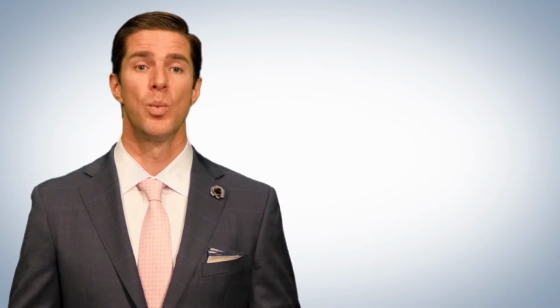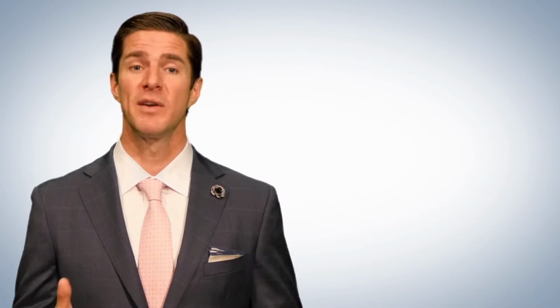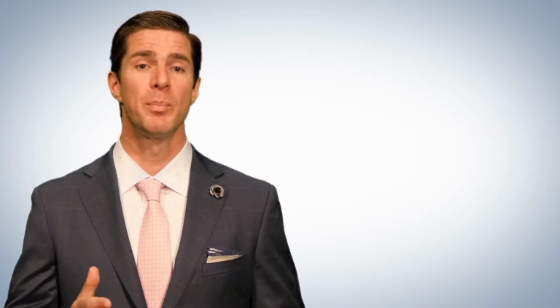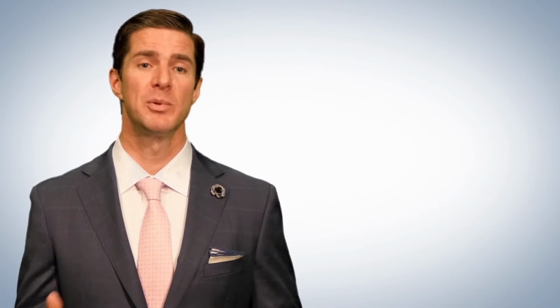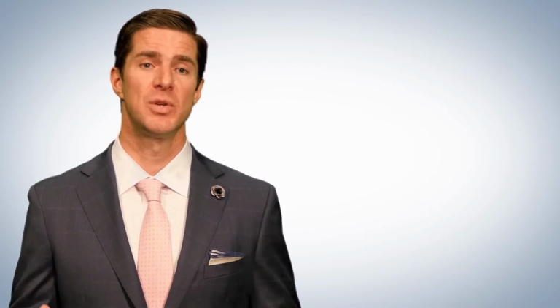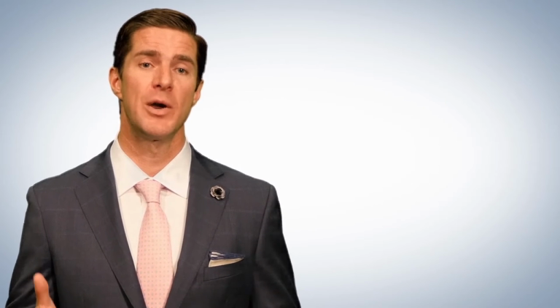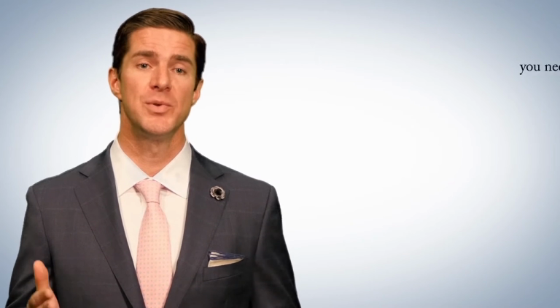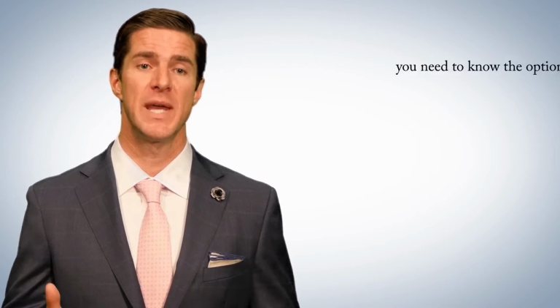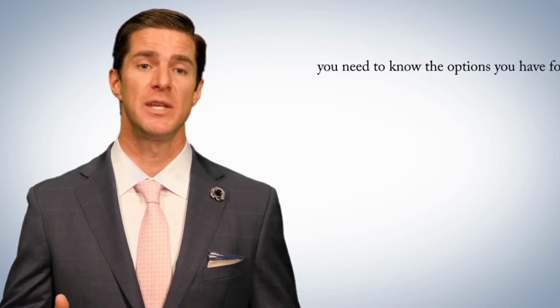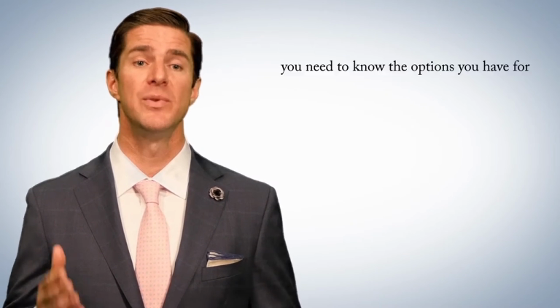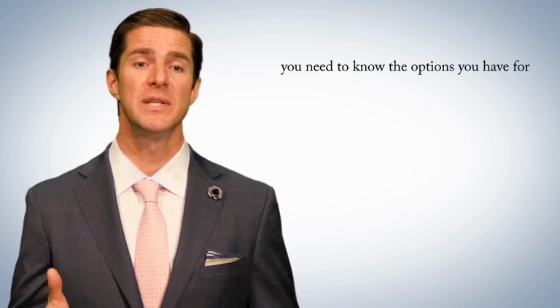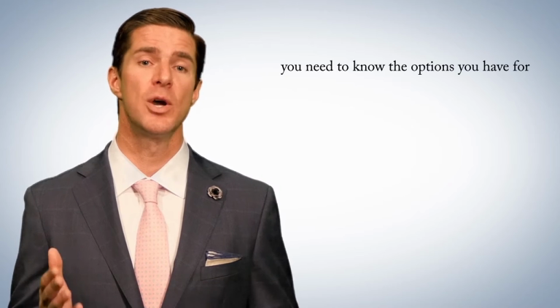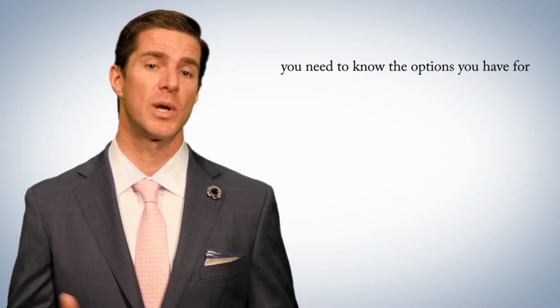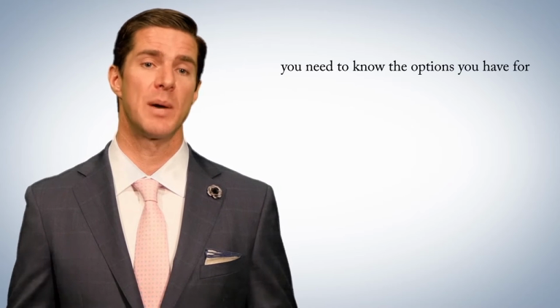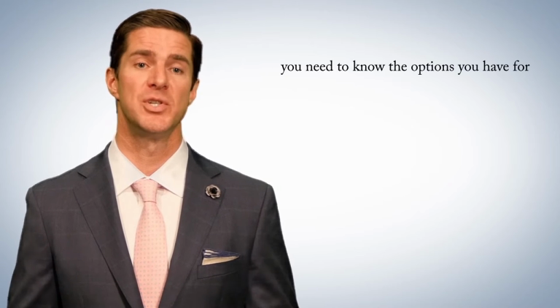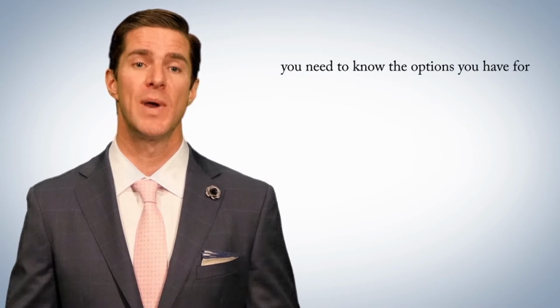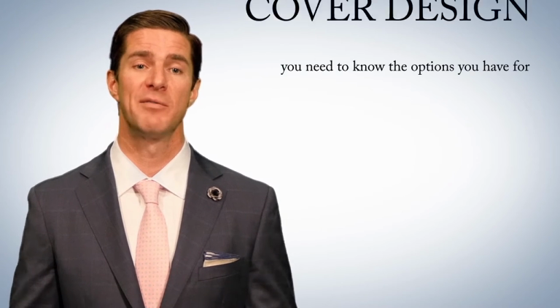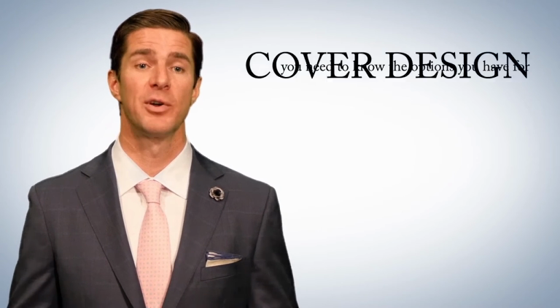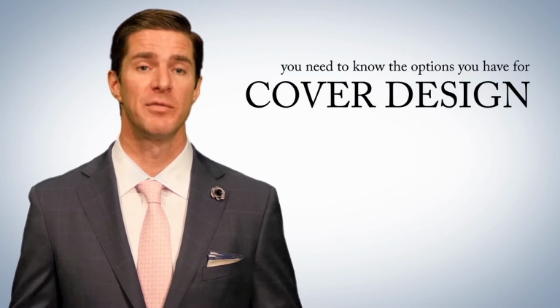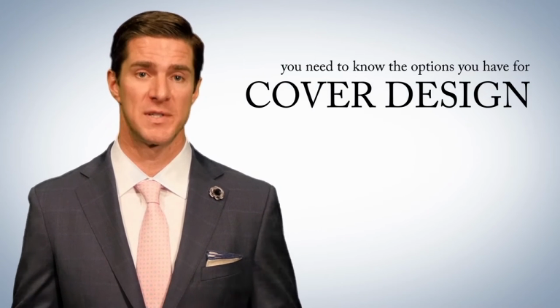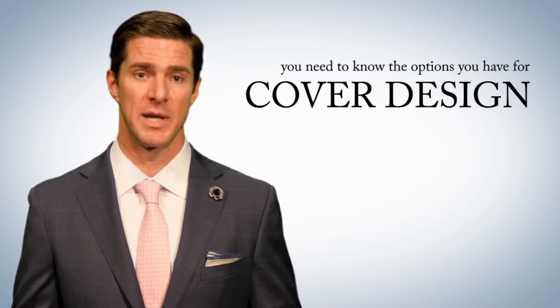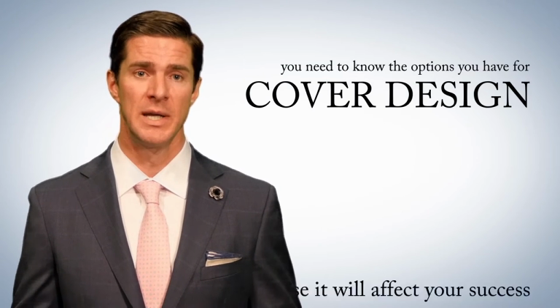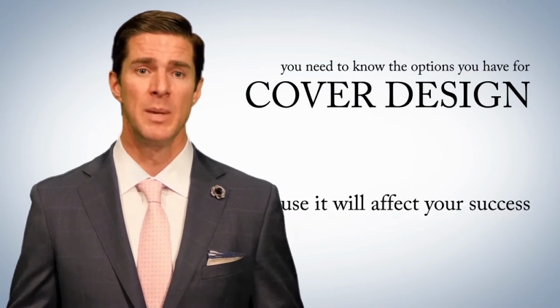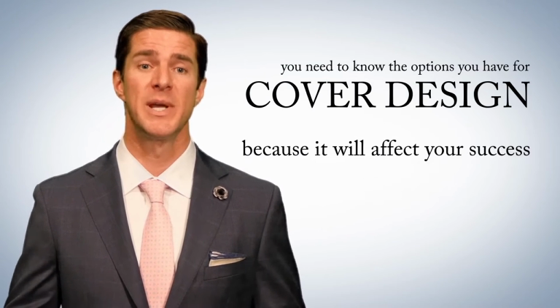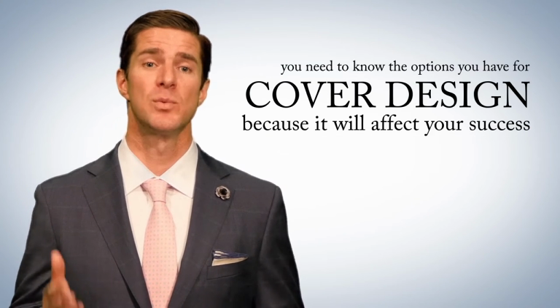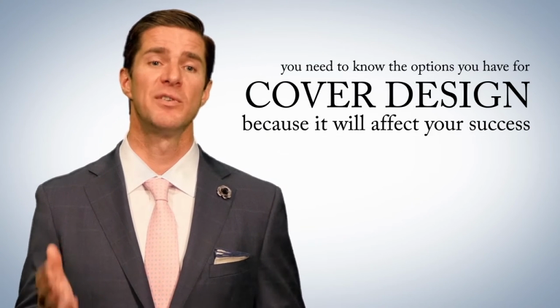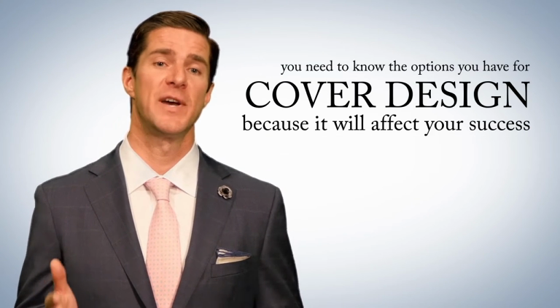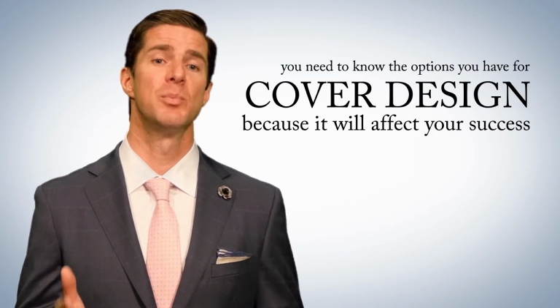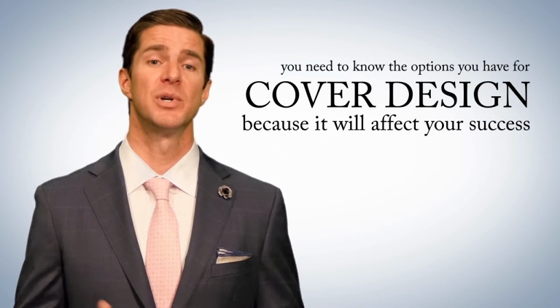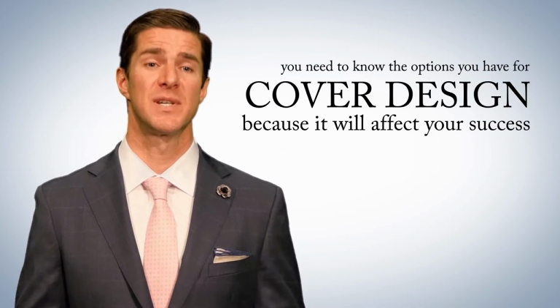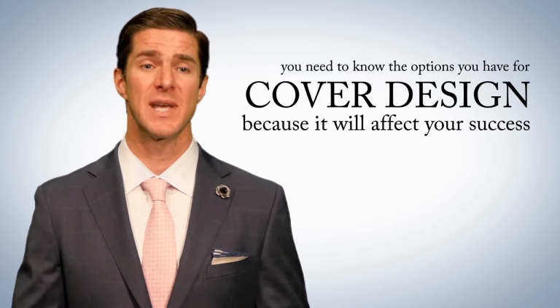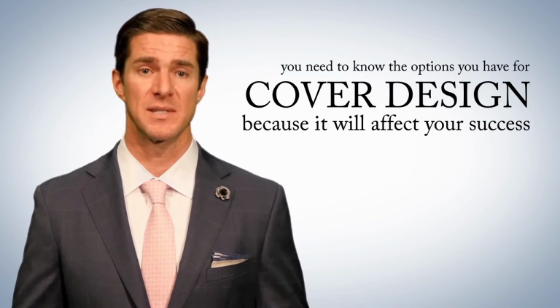Whatever publishing route you take, you need to know what options you have for cover design, because it will affect your book's success.